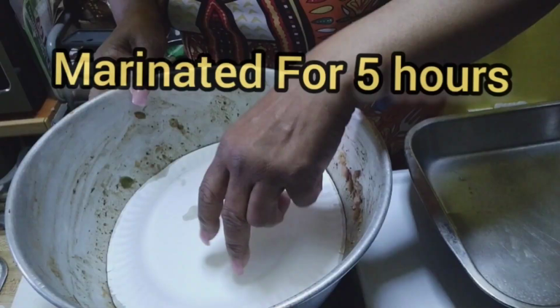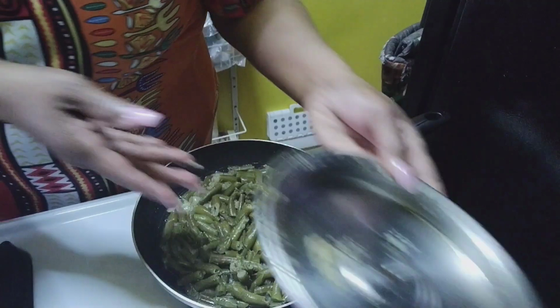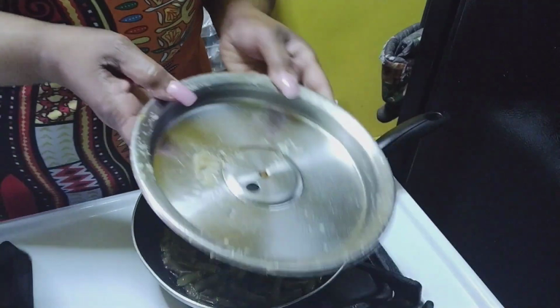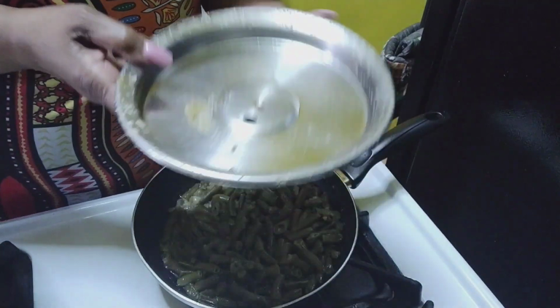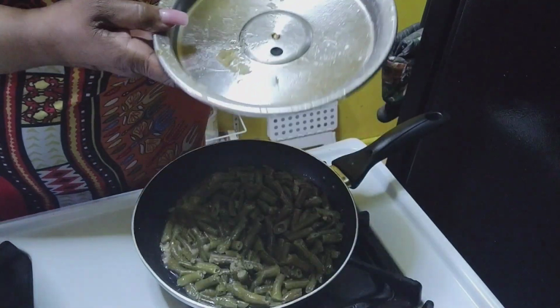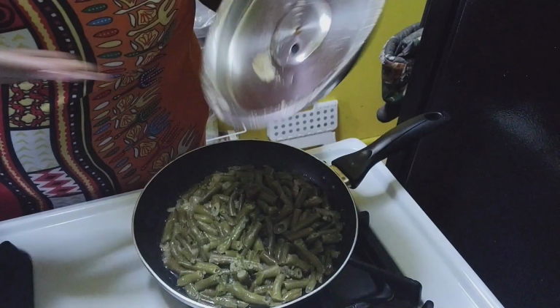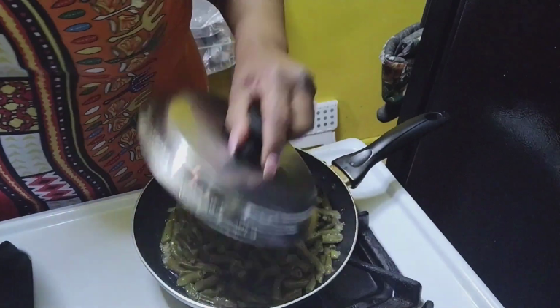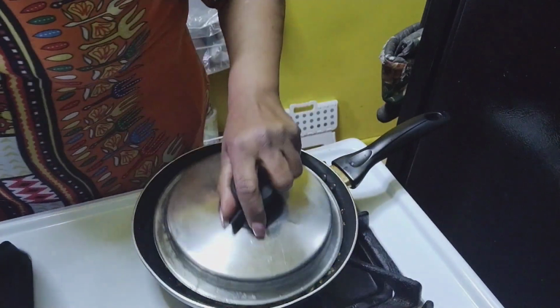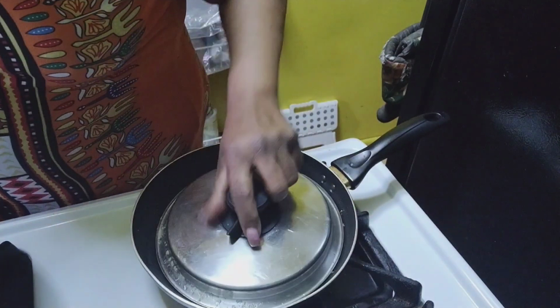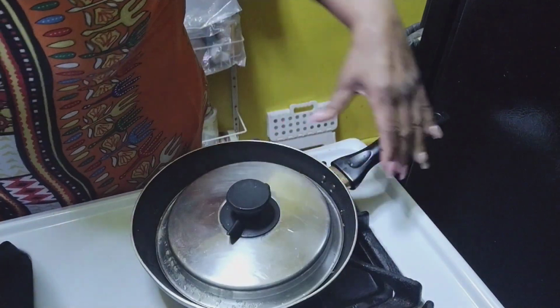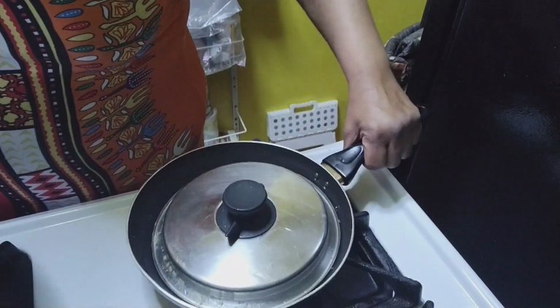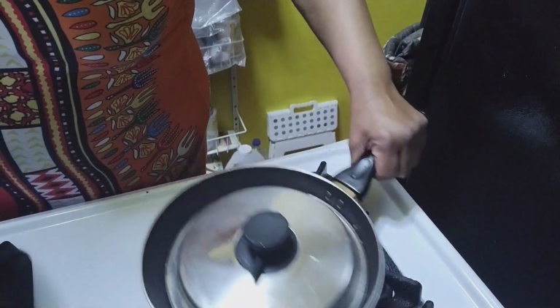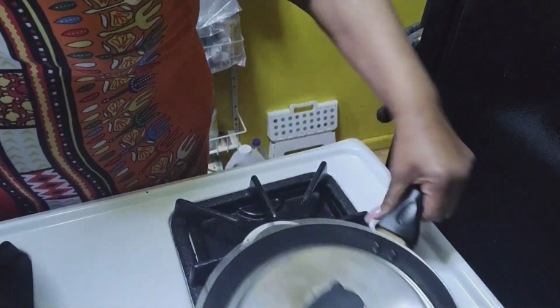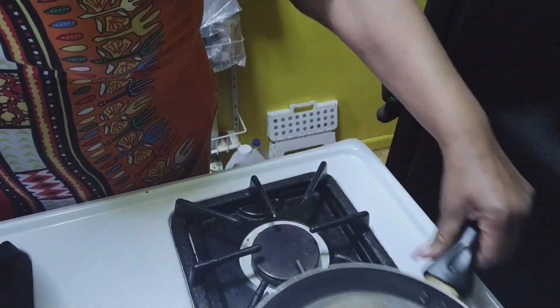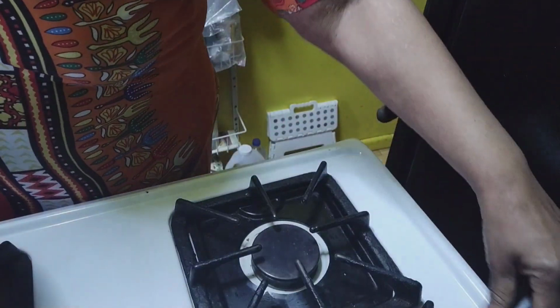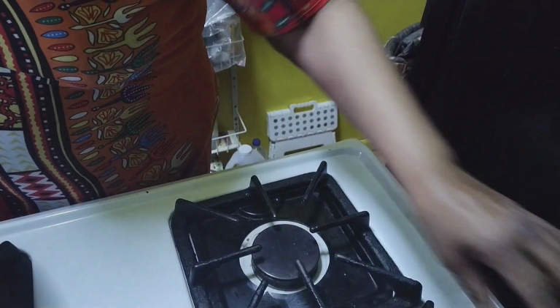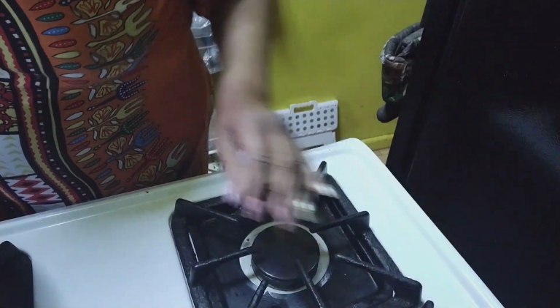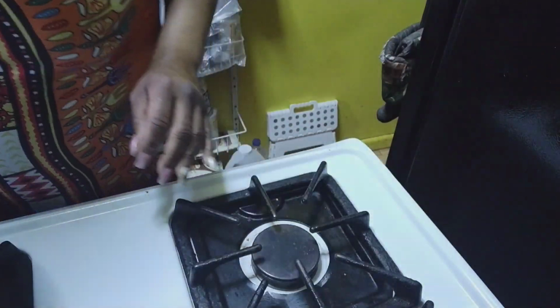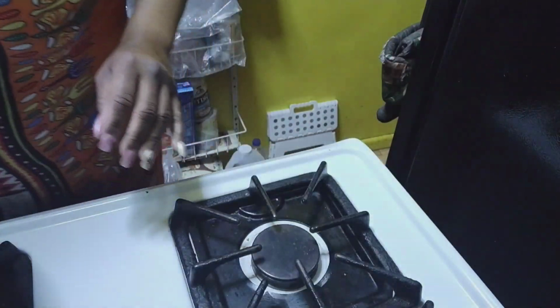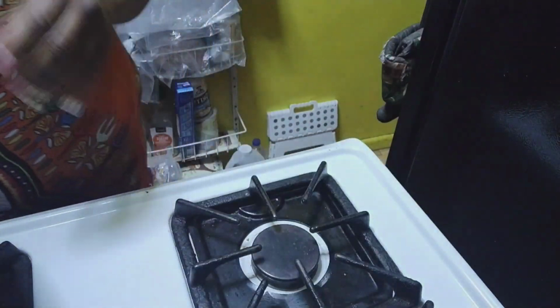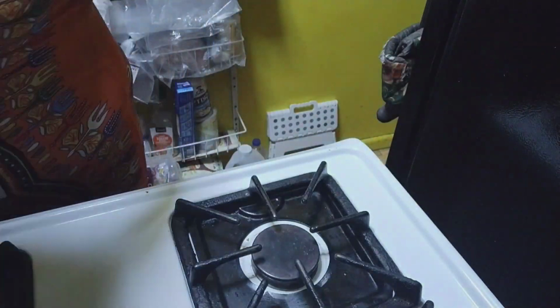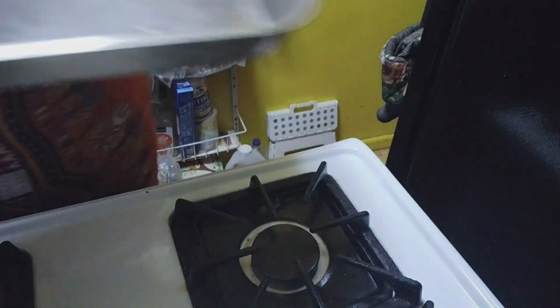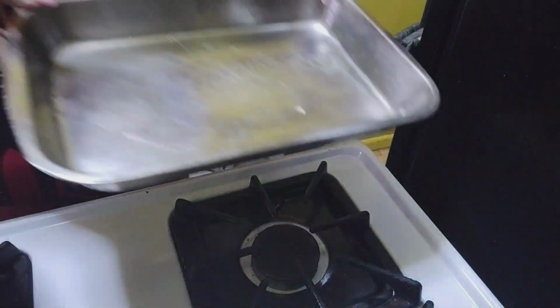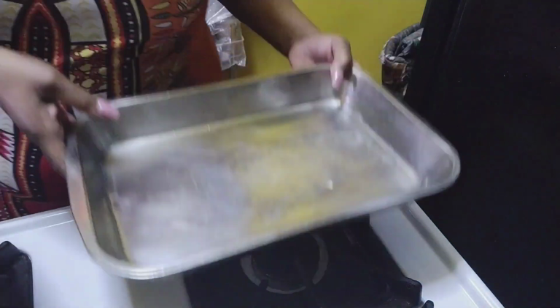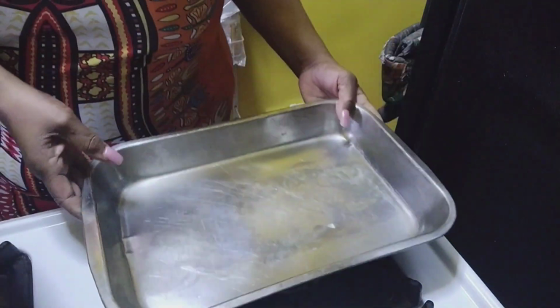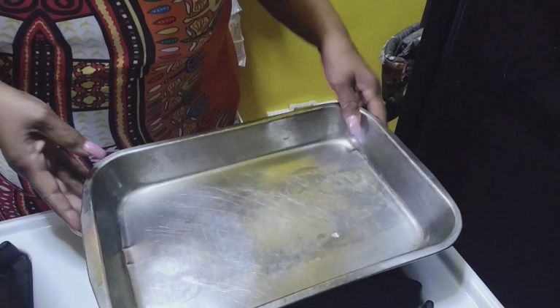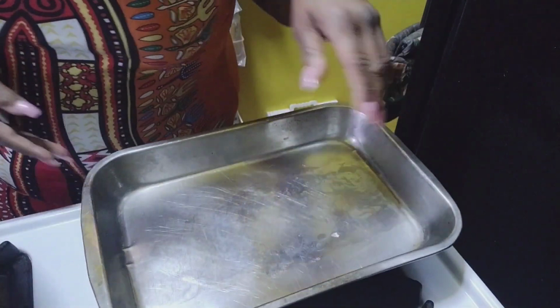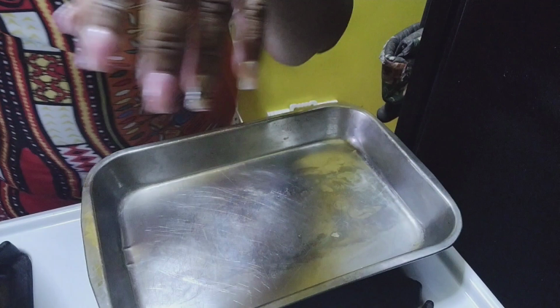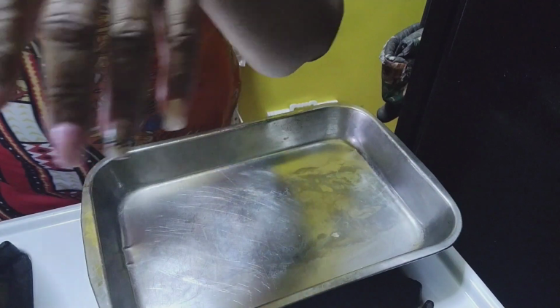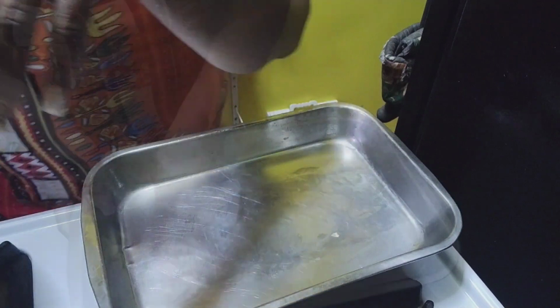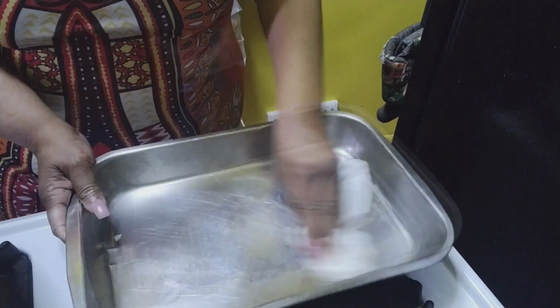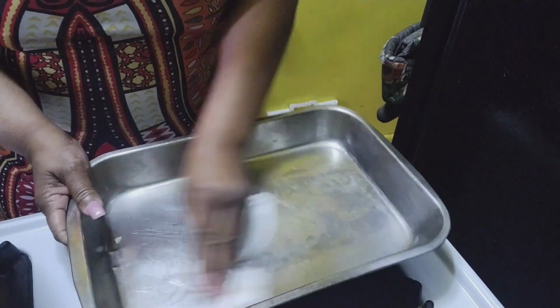So I'm going to have some baked chicken. Got my pan here. Ready. Spray it up.